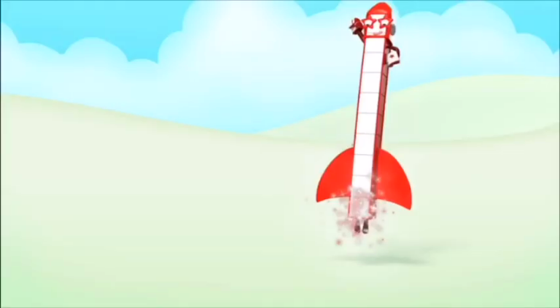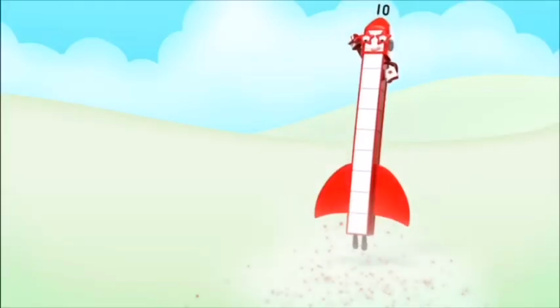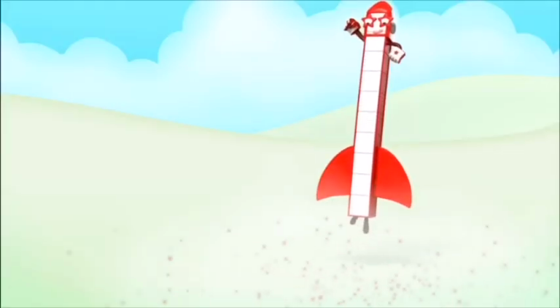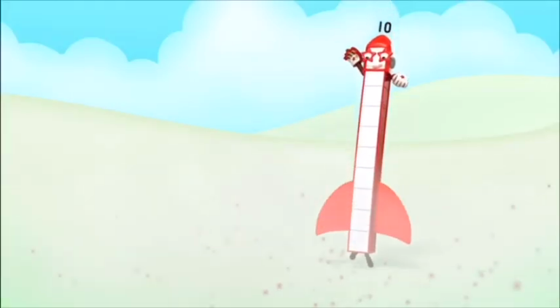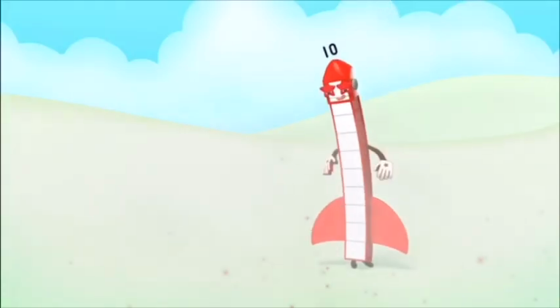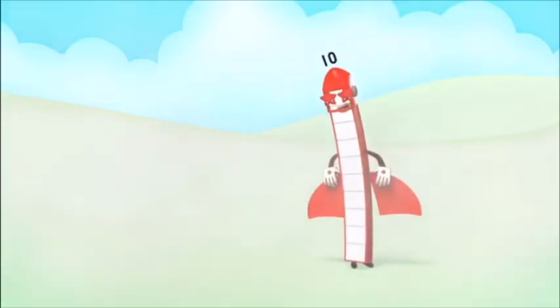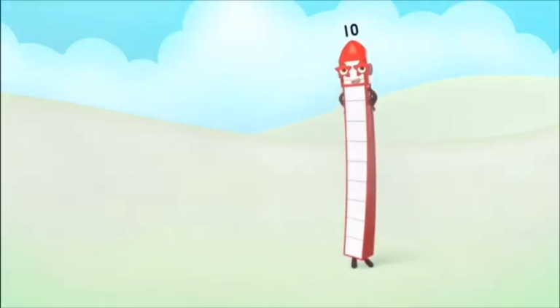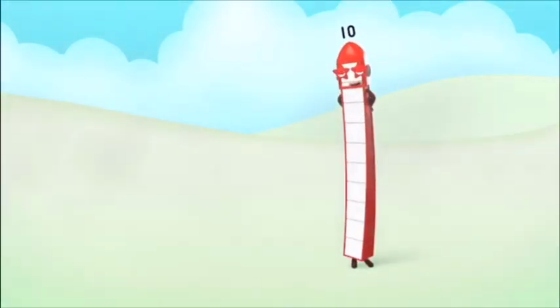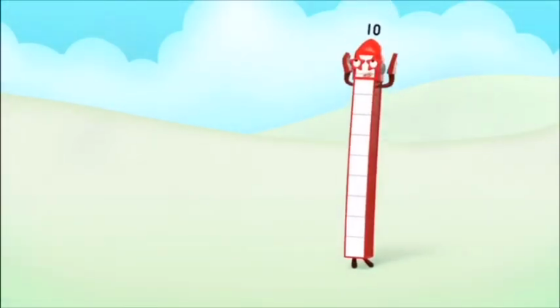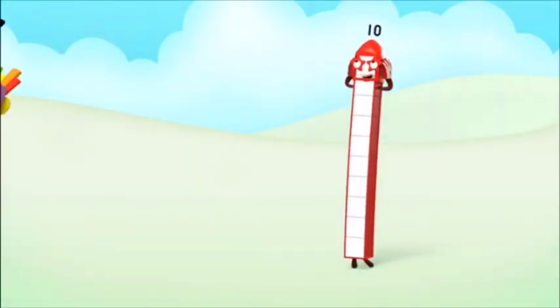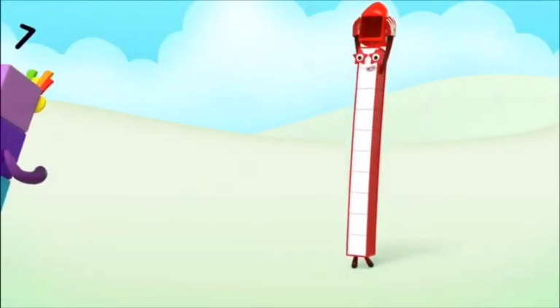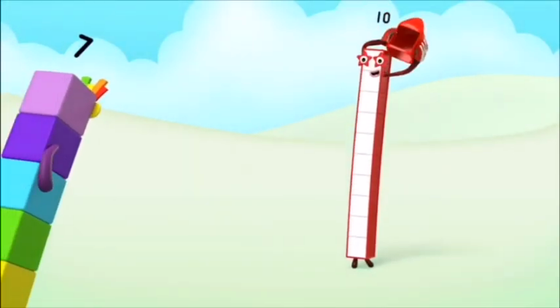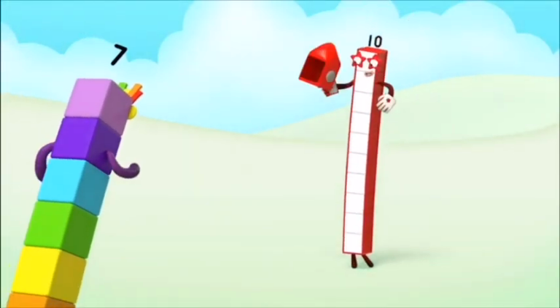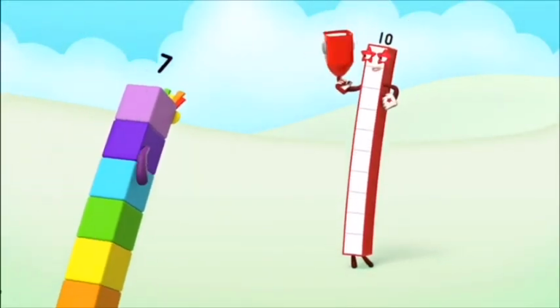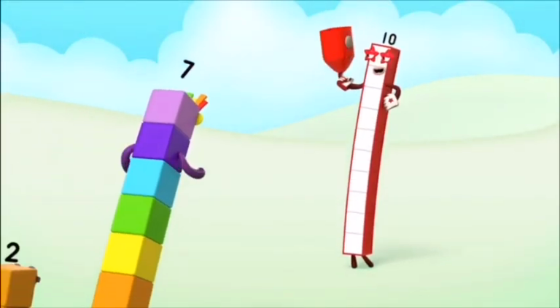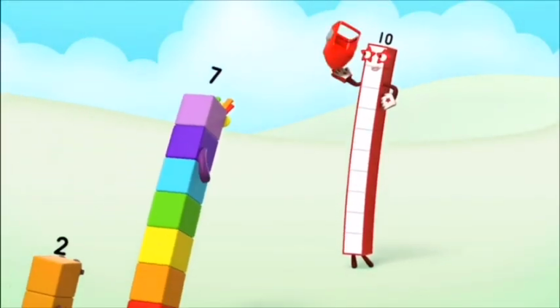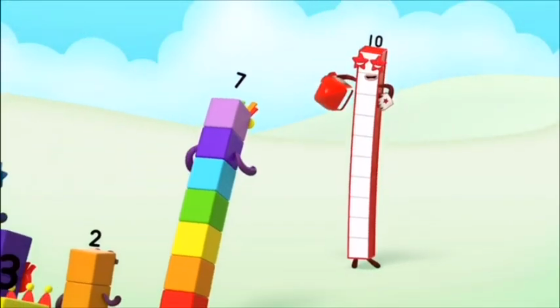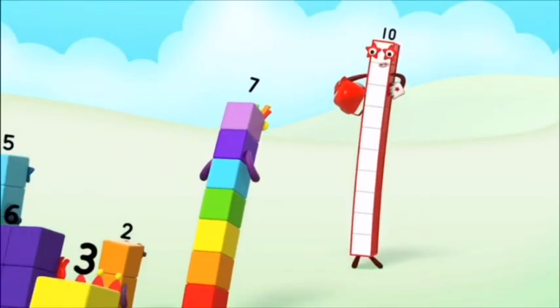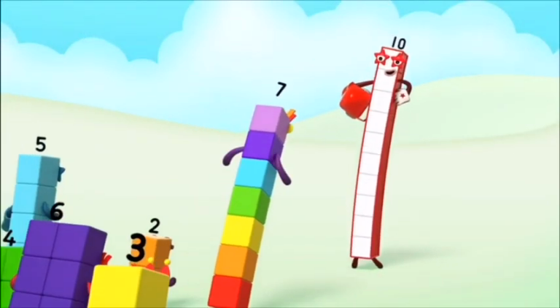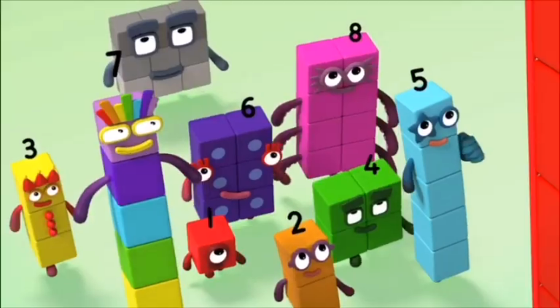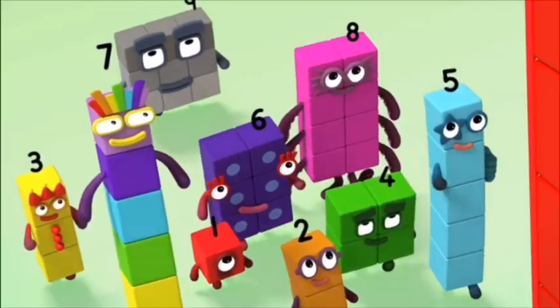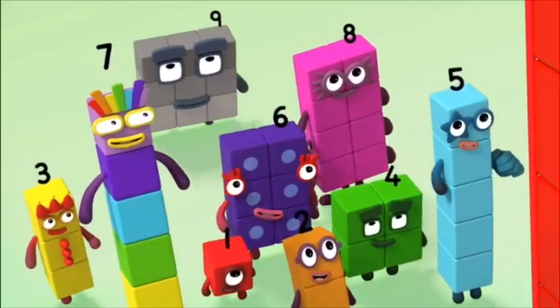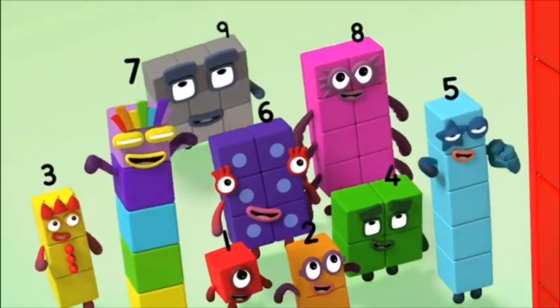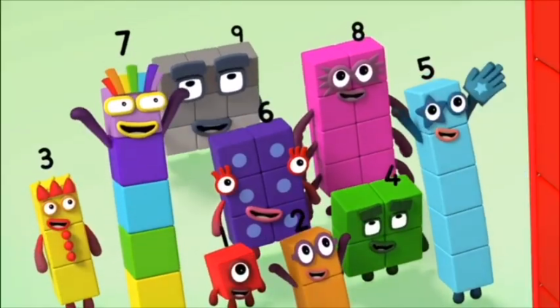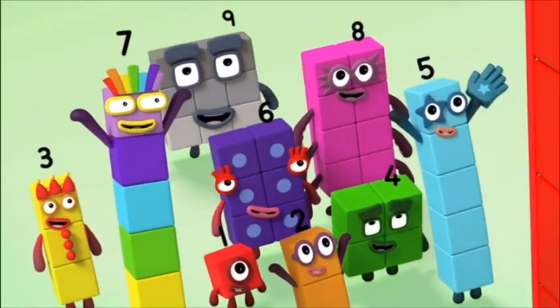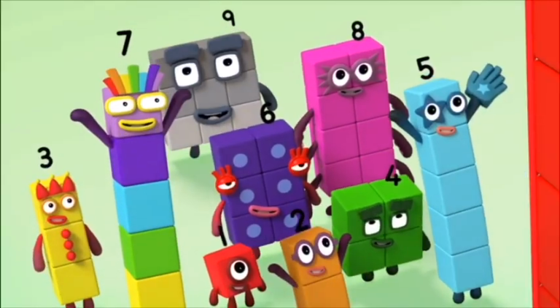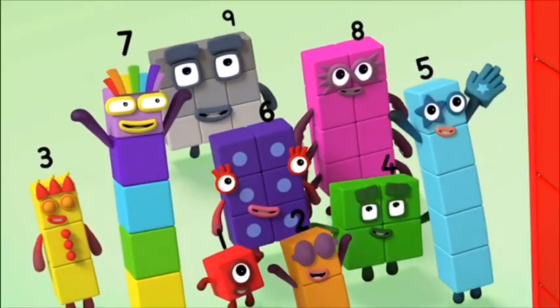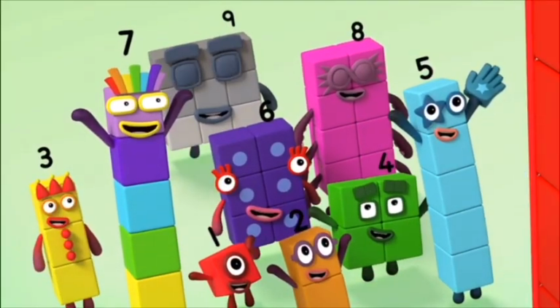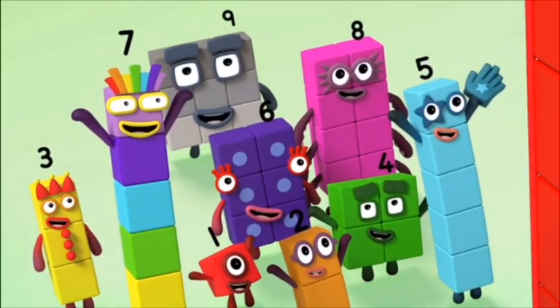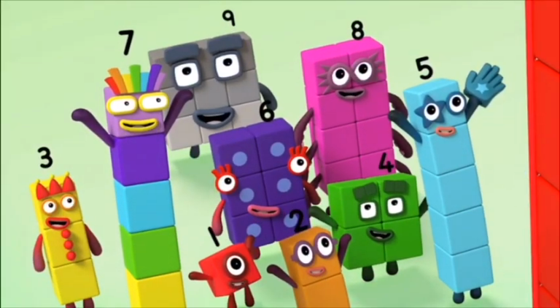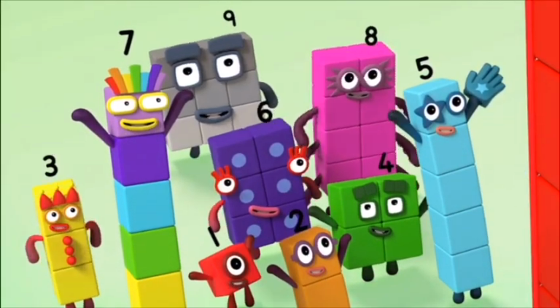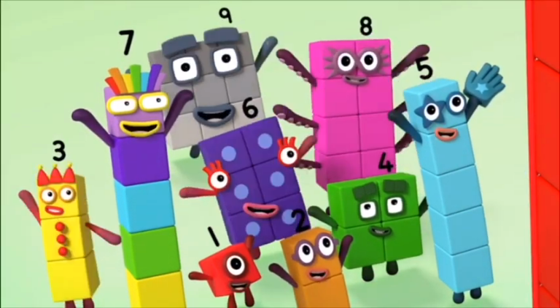Ten, ten, ten again! Ten, ten, ten again!